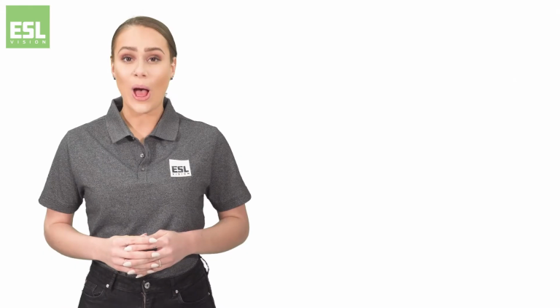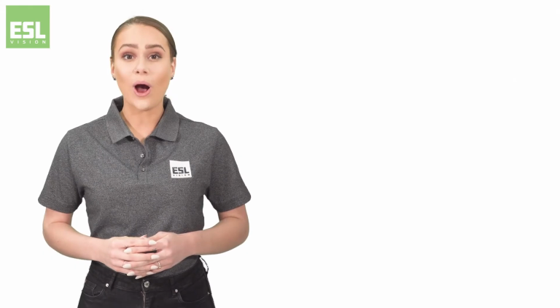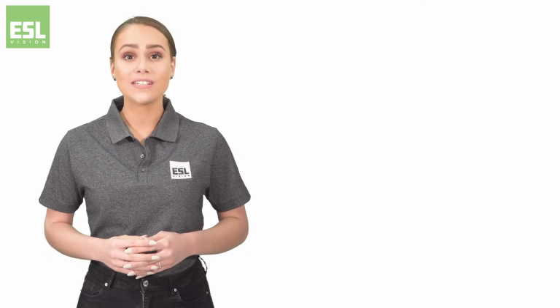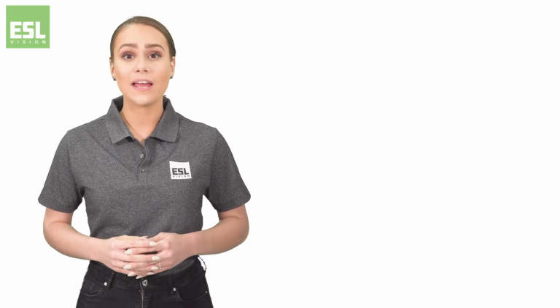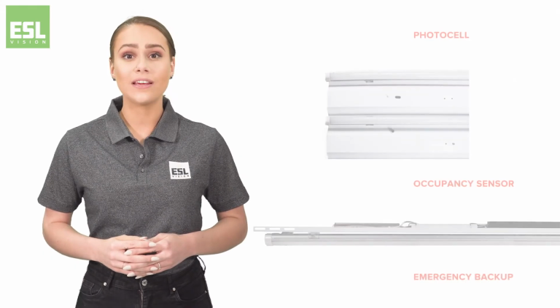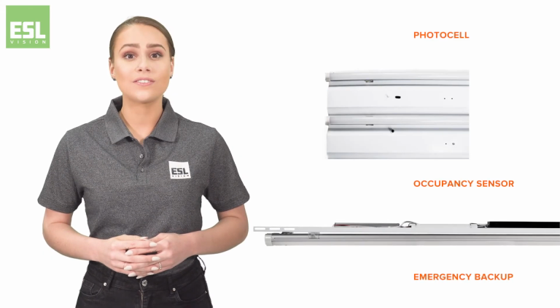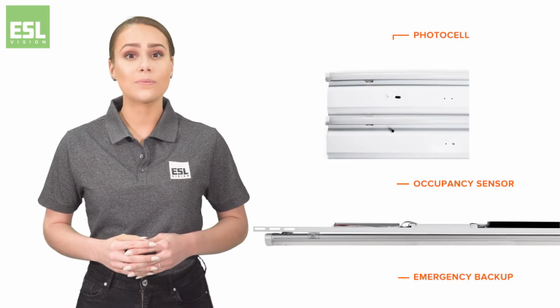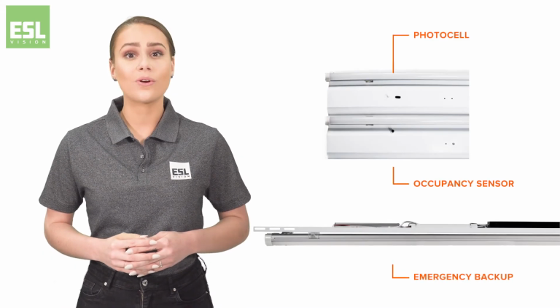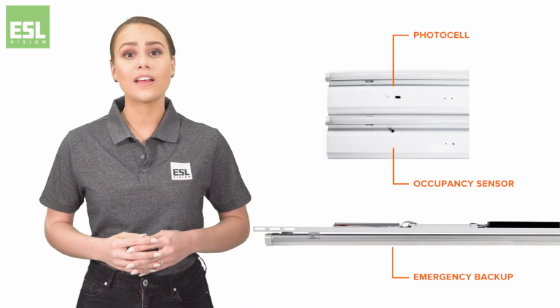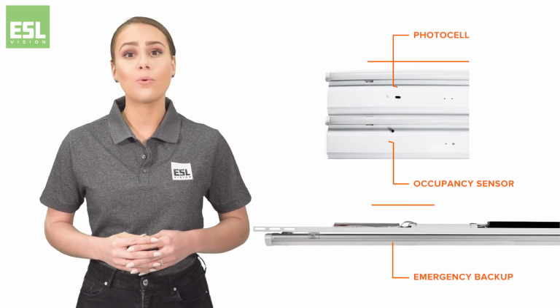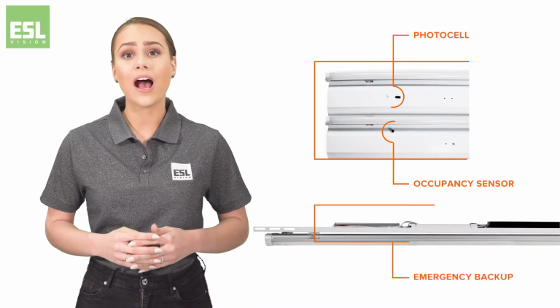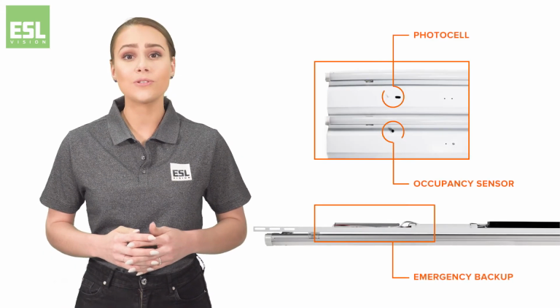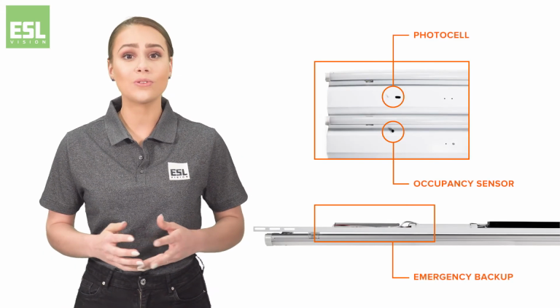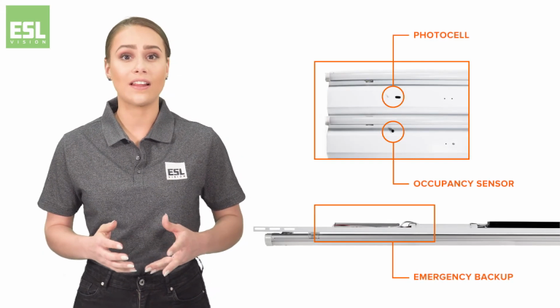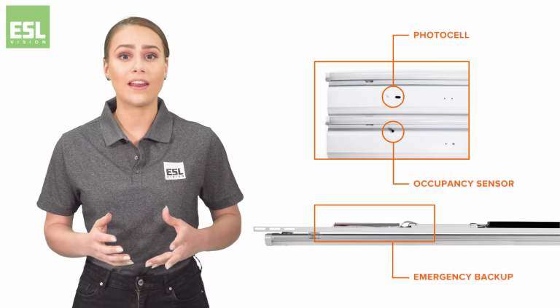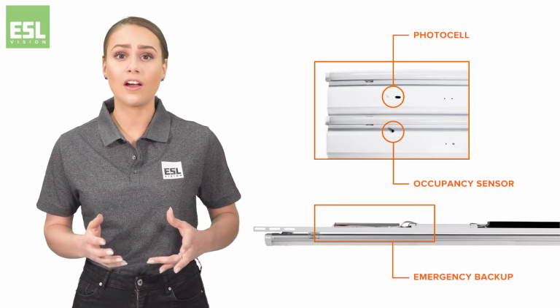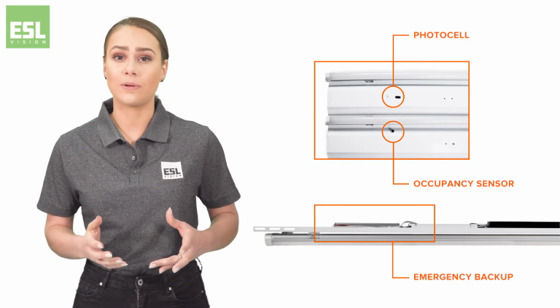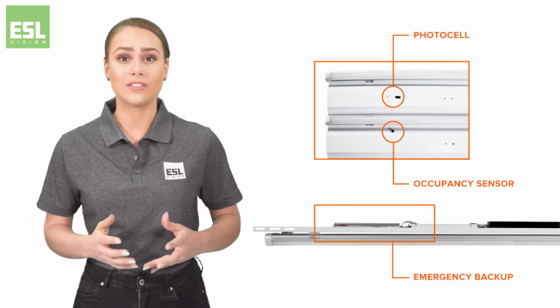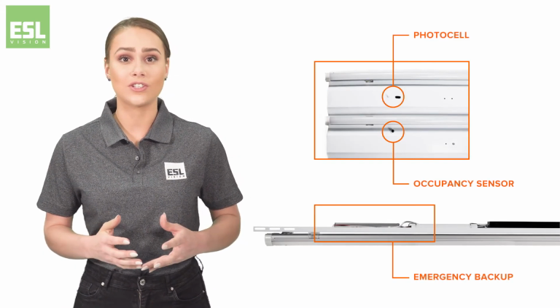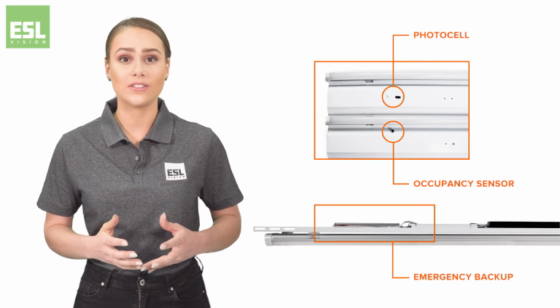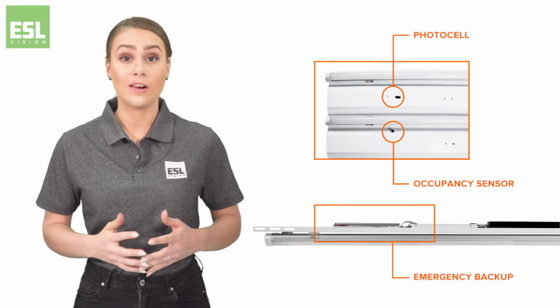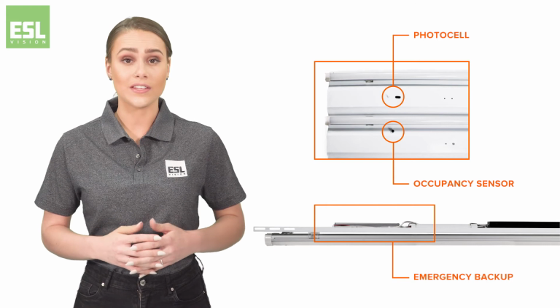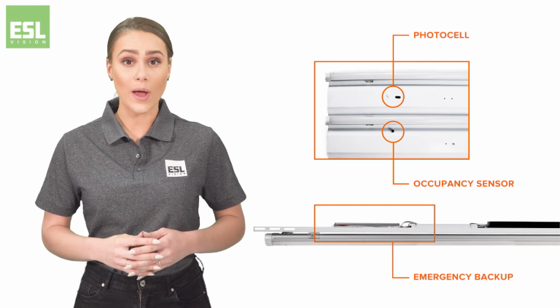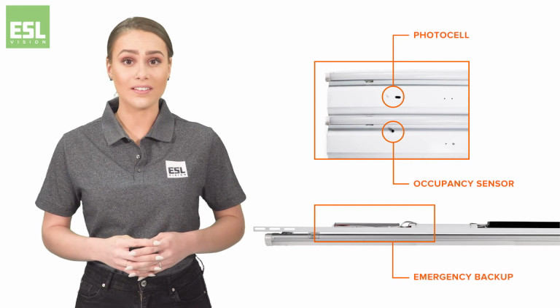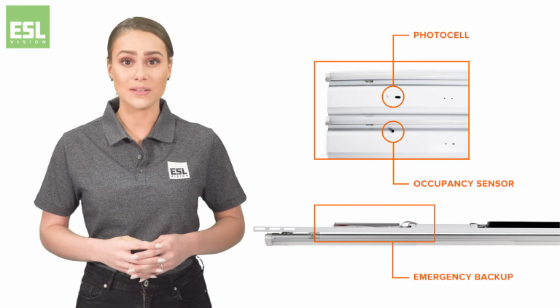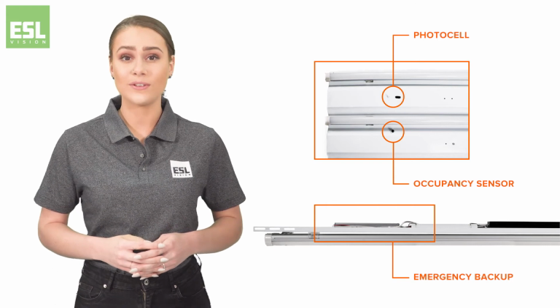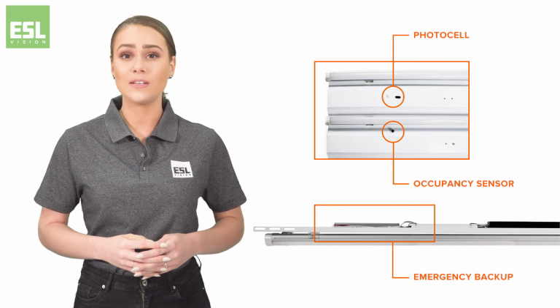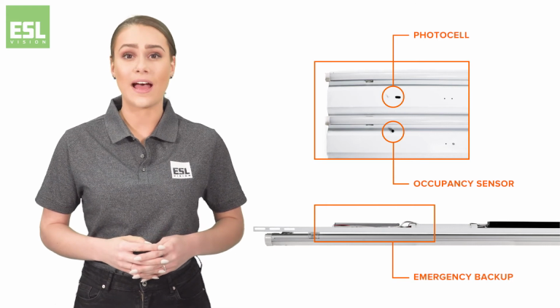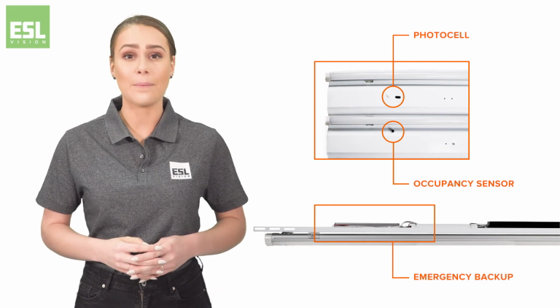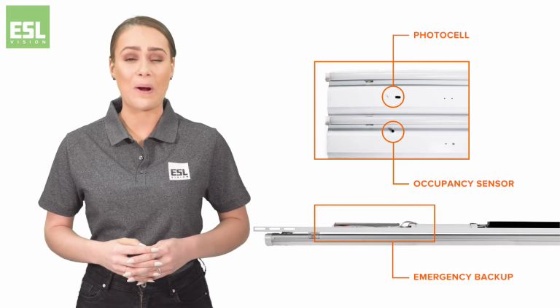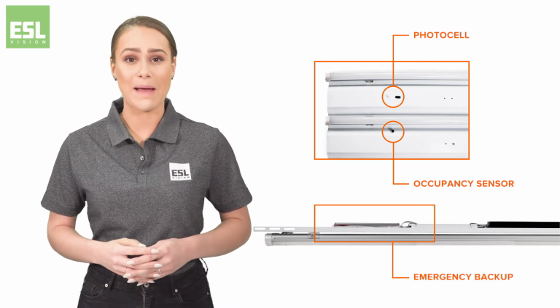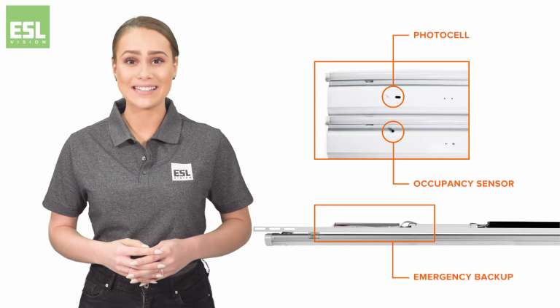All TI plates and strips are available with optional daylight and occupancy sensors, as well as emergency backup power packs.